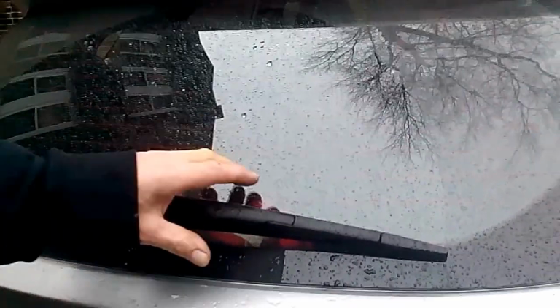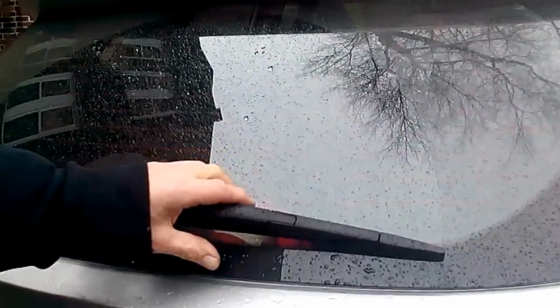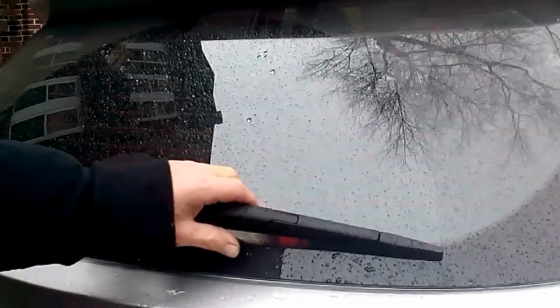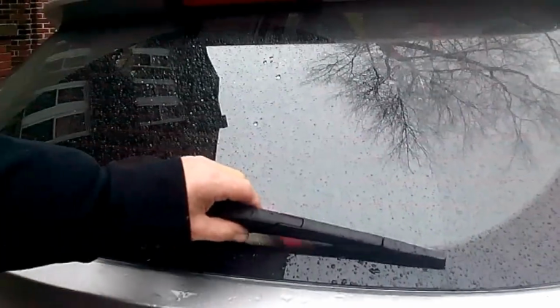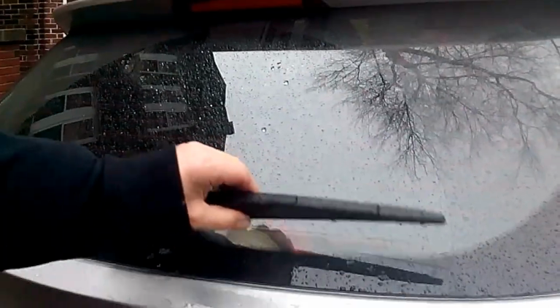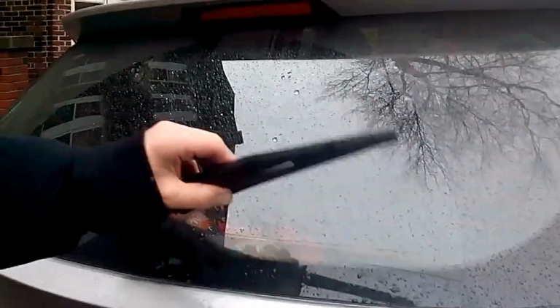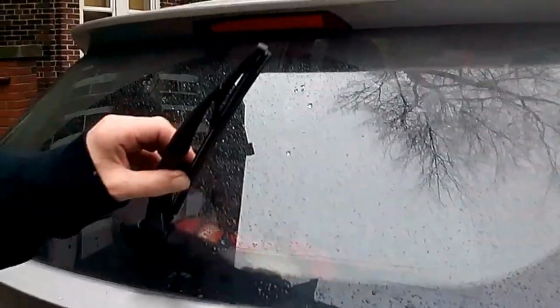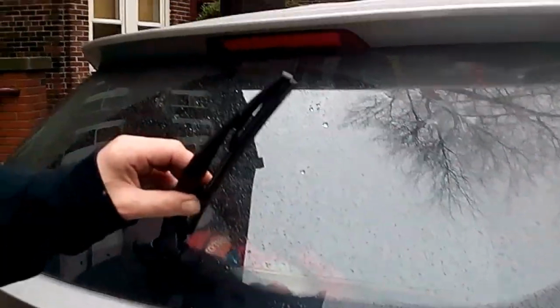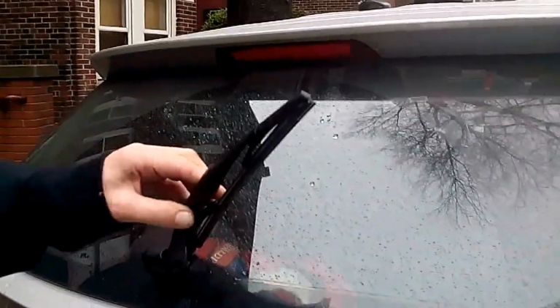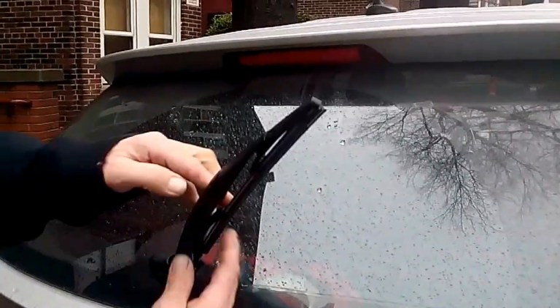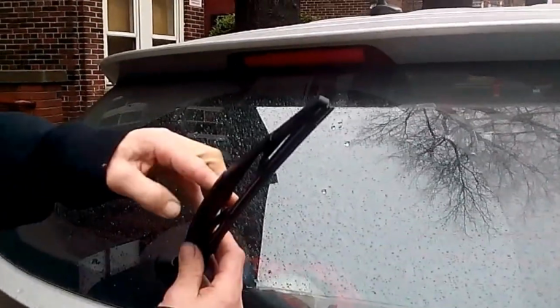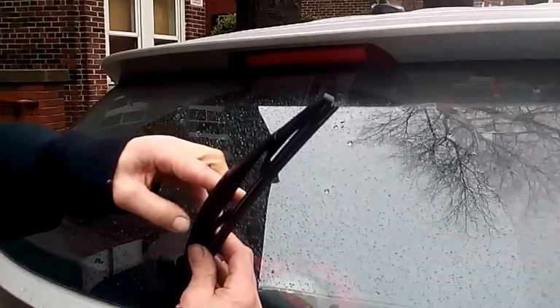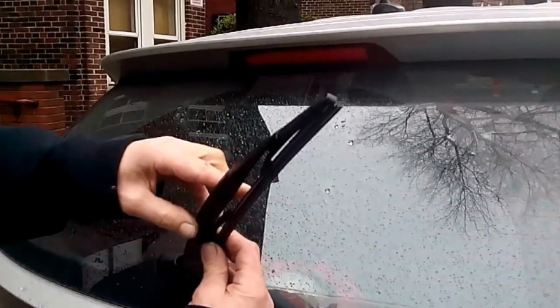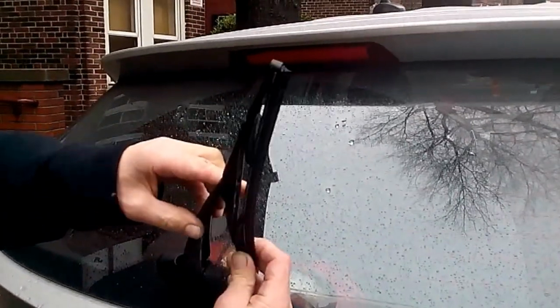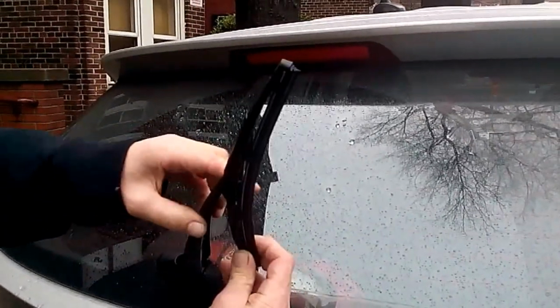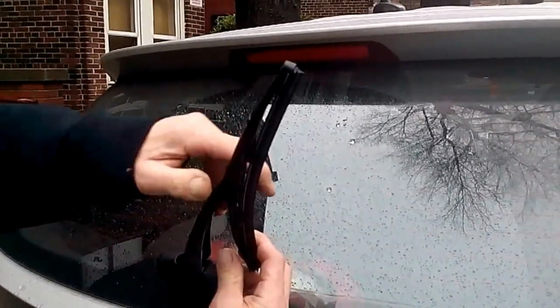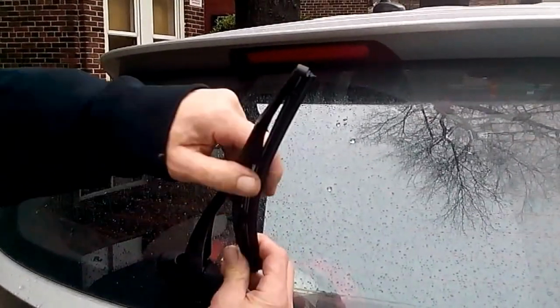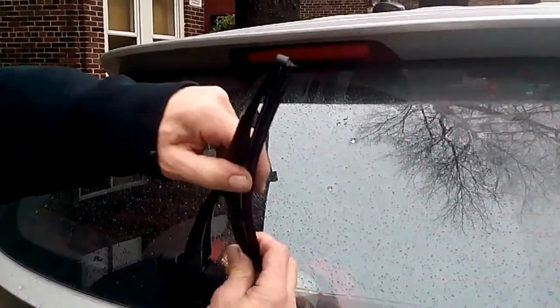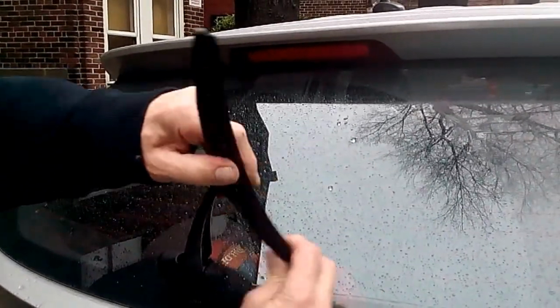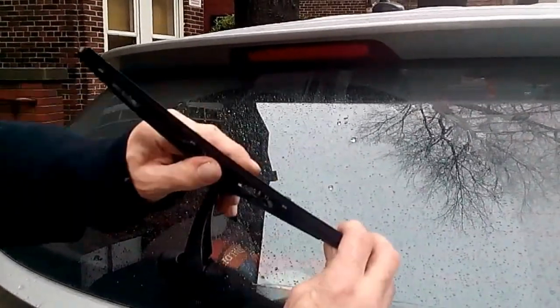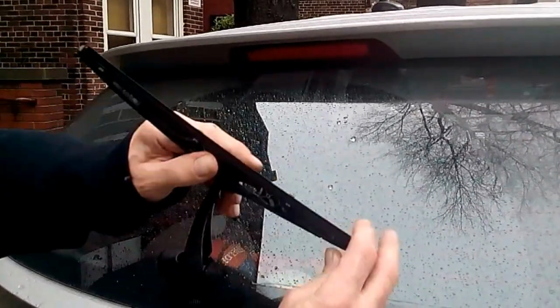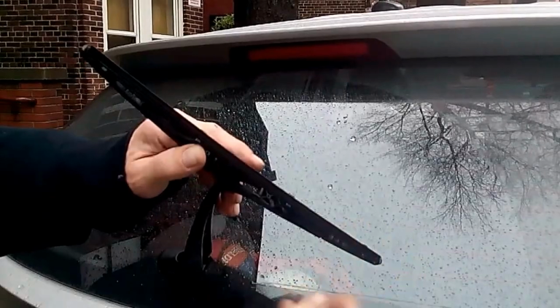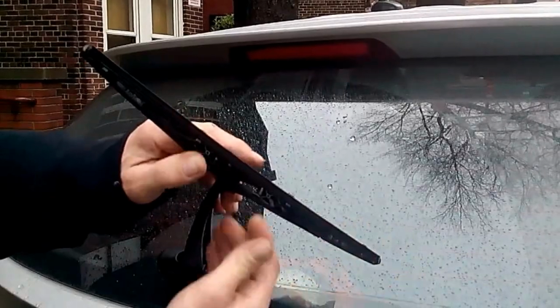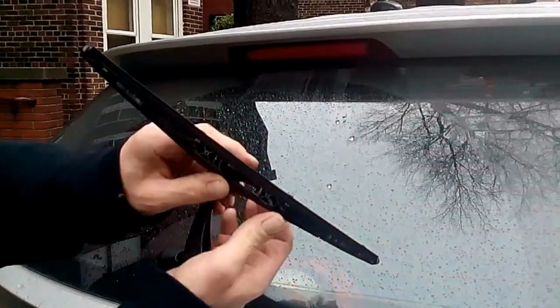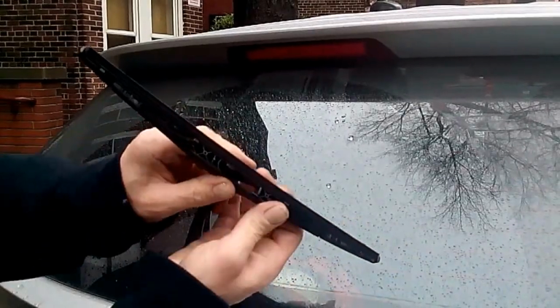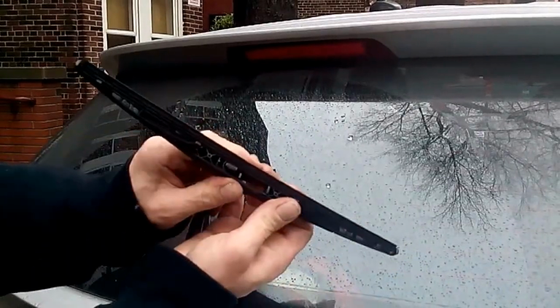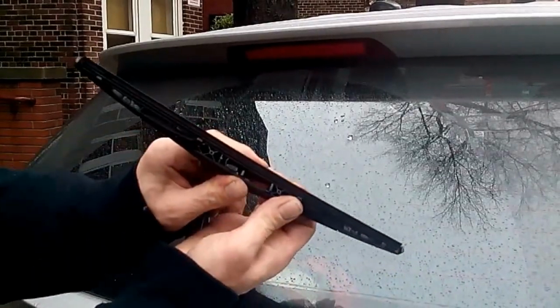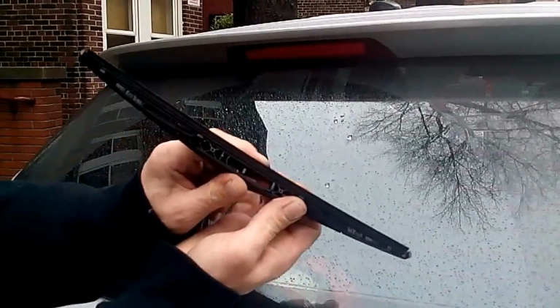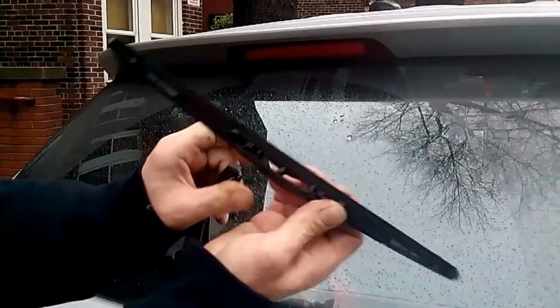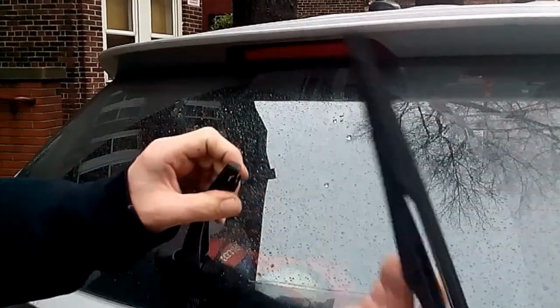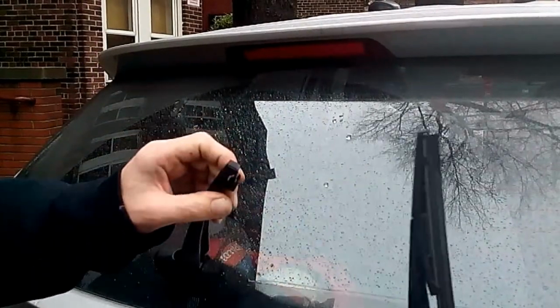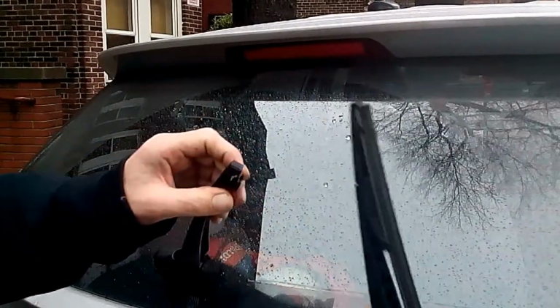First thing you do is lift up the wiper, angle it one, two notches, and pull out. It removes.